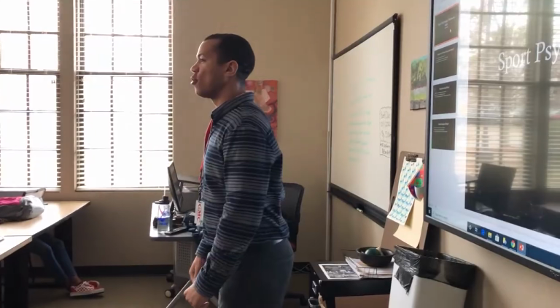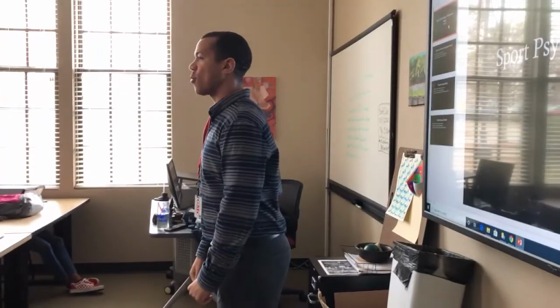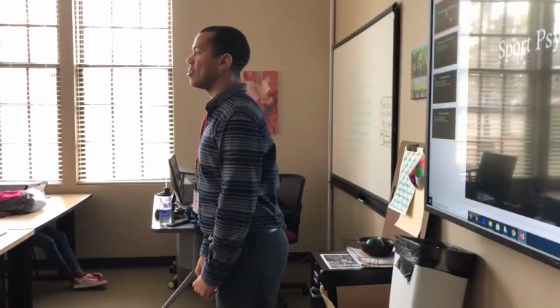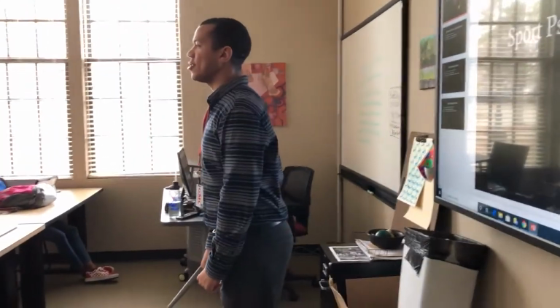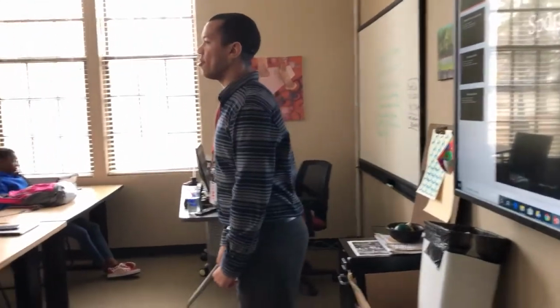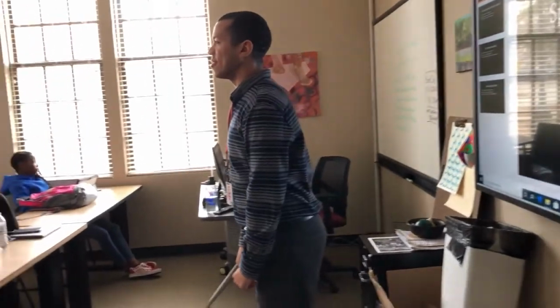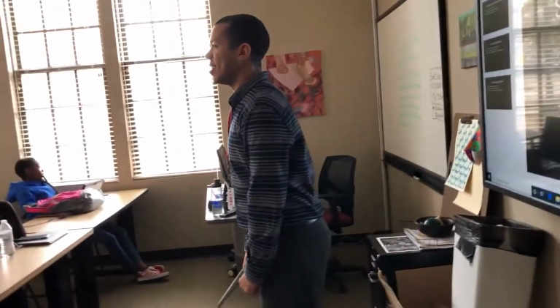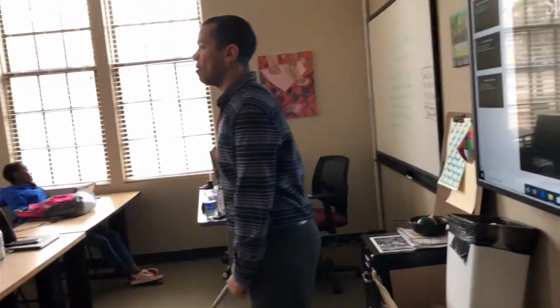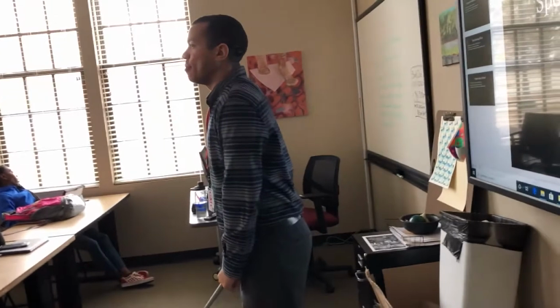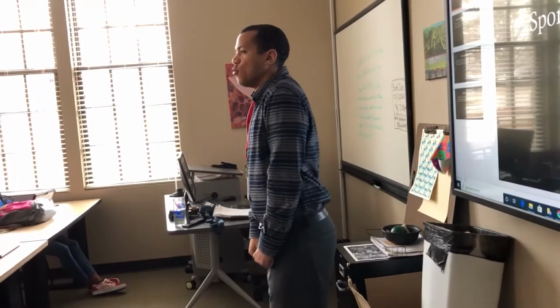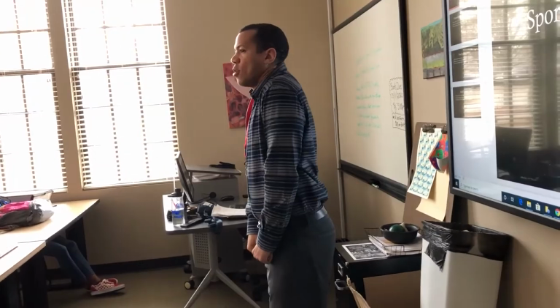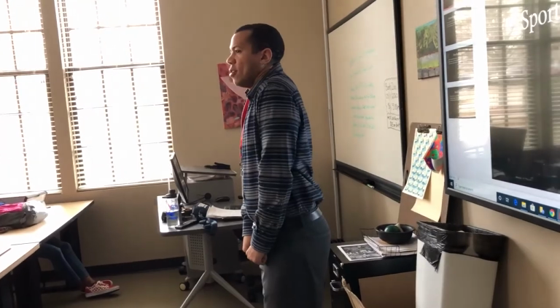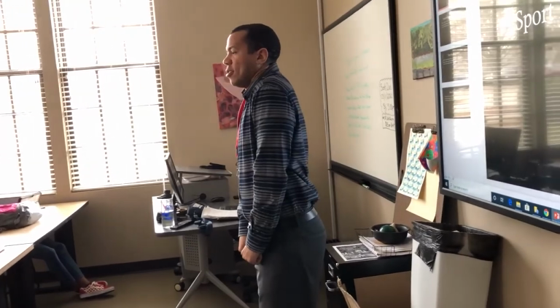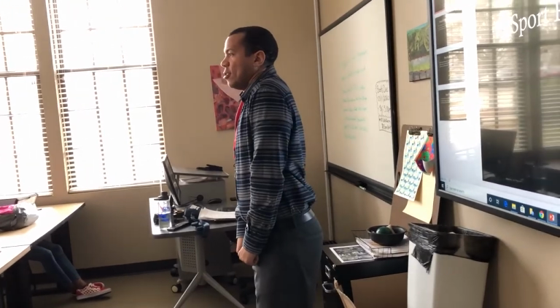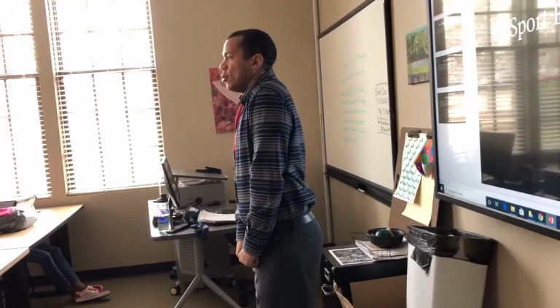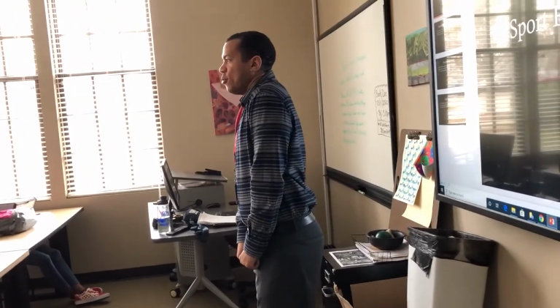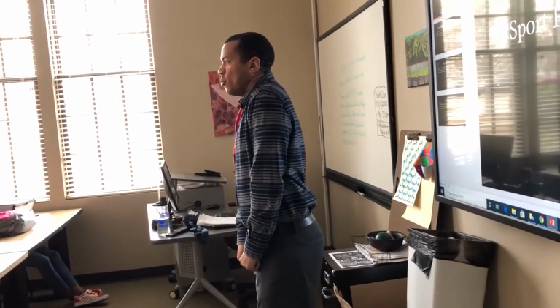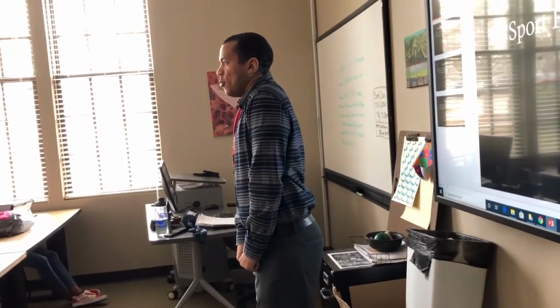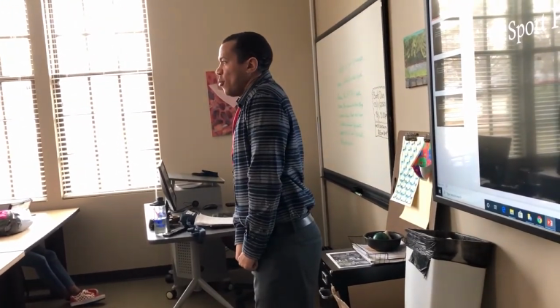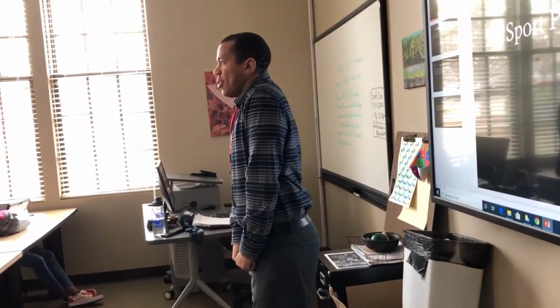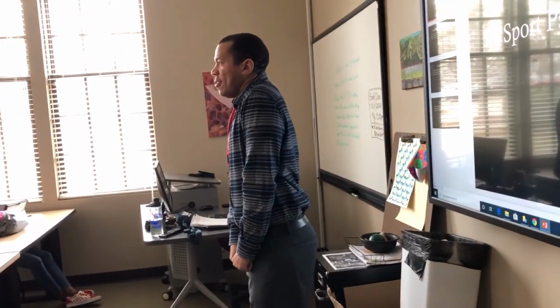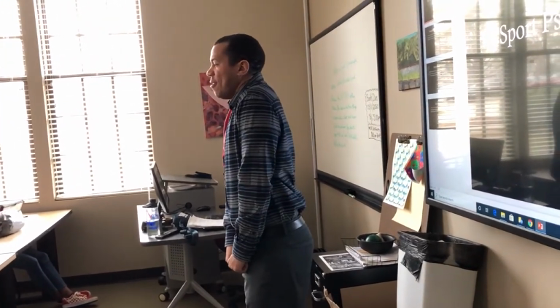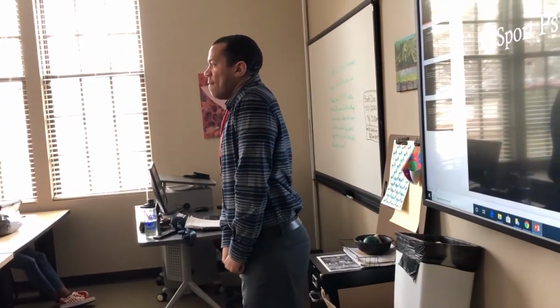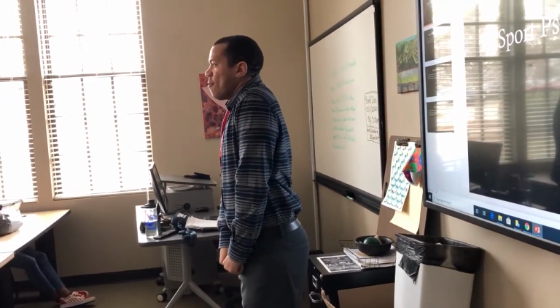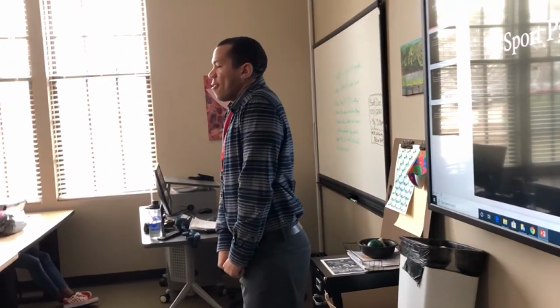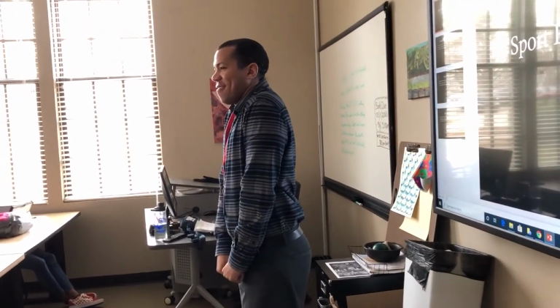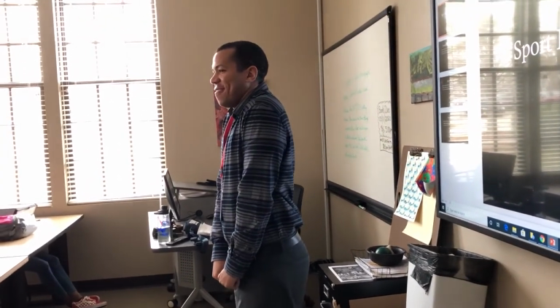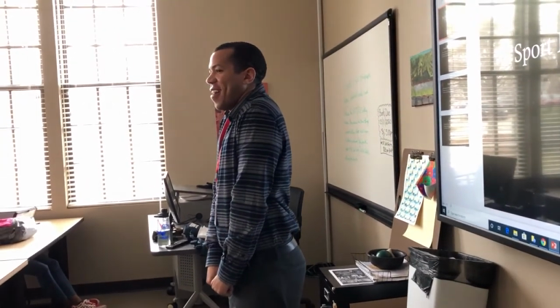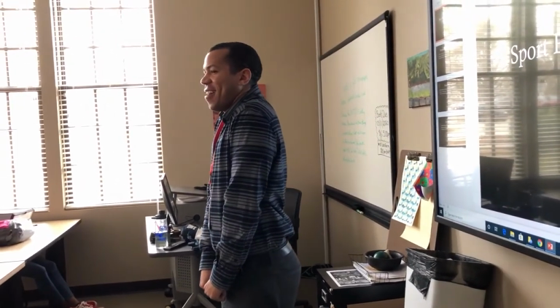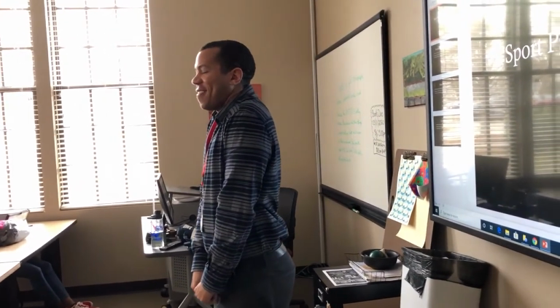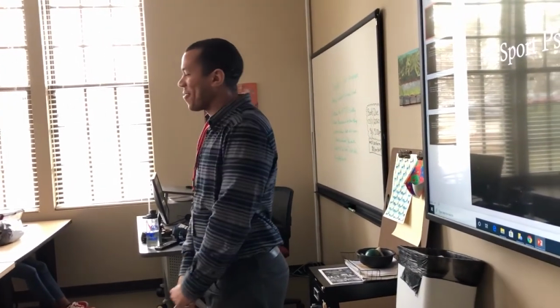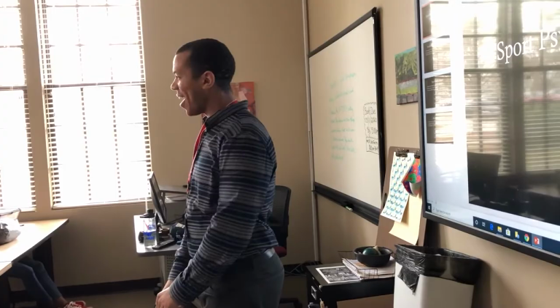Raise your shoulders up. One, two, three, four, five, relax.